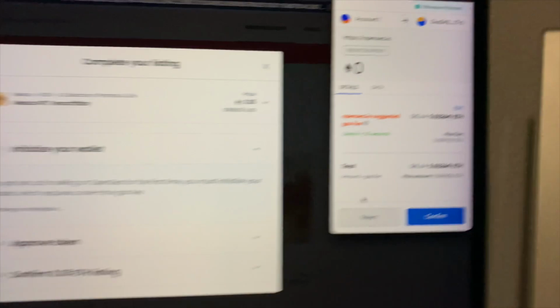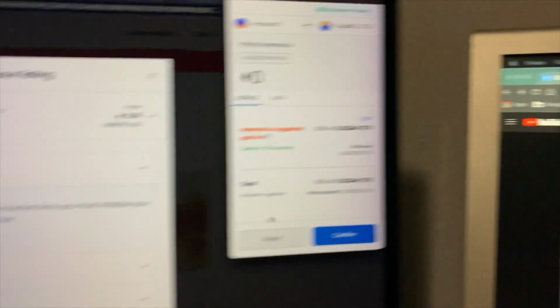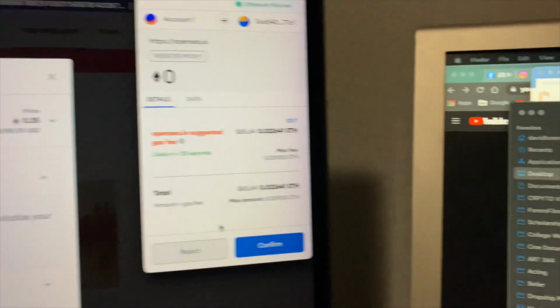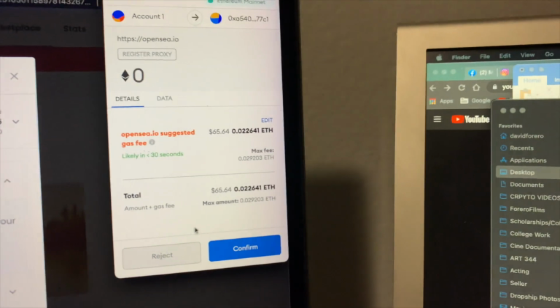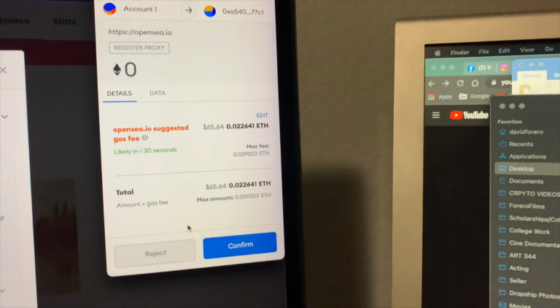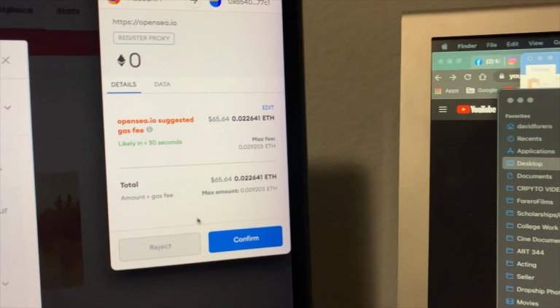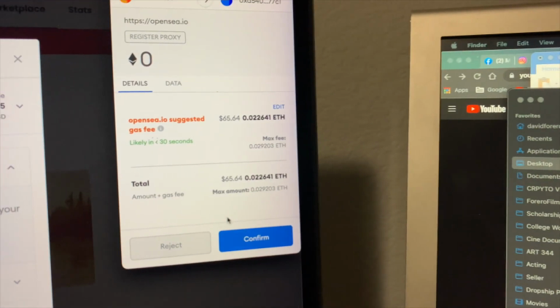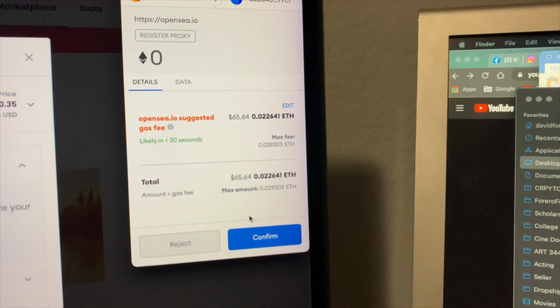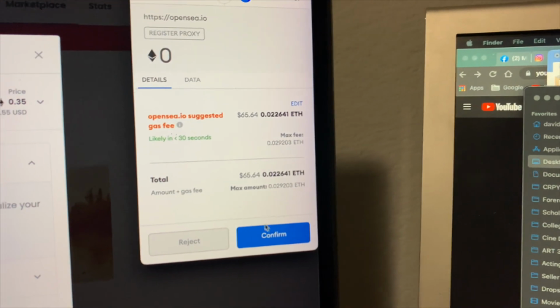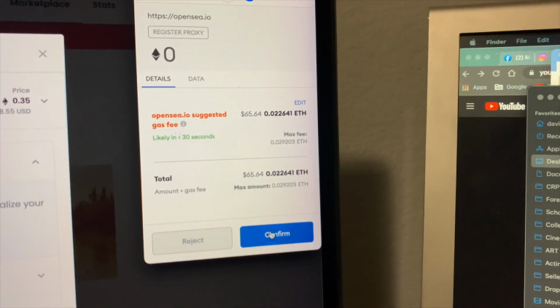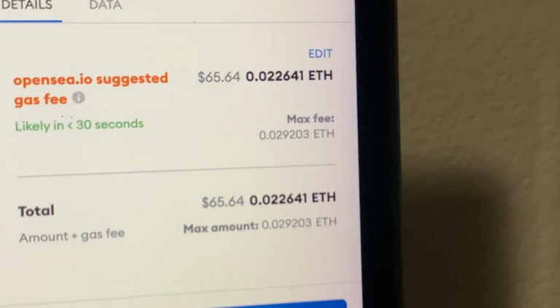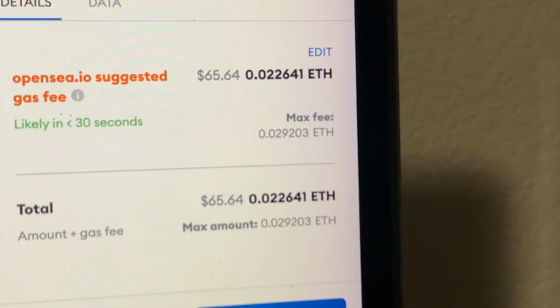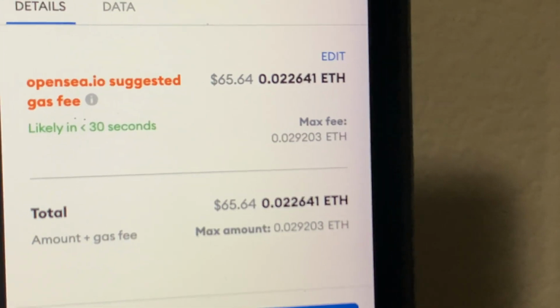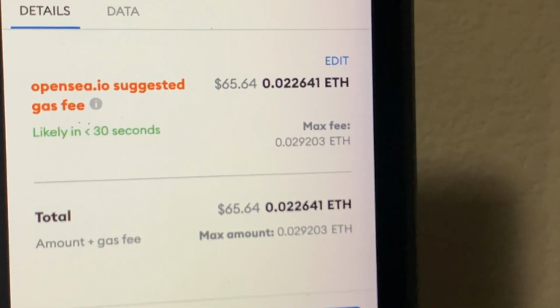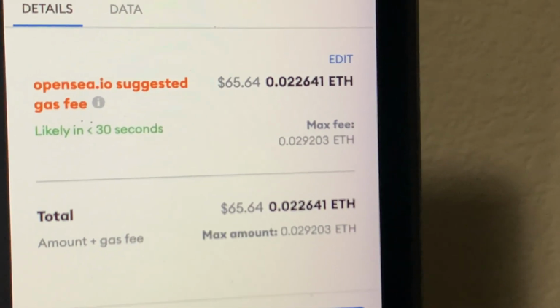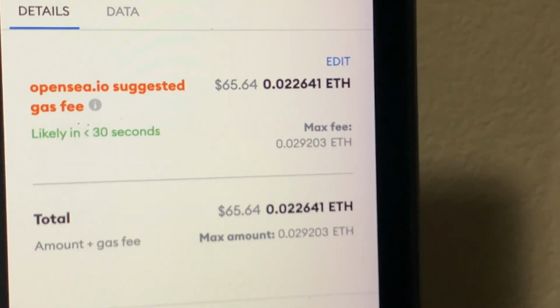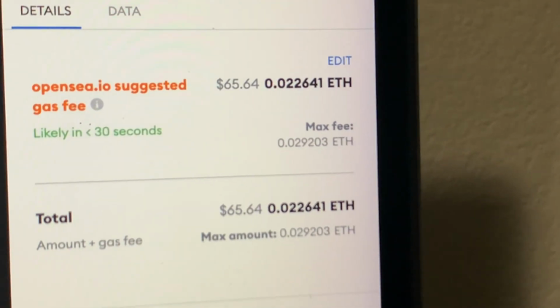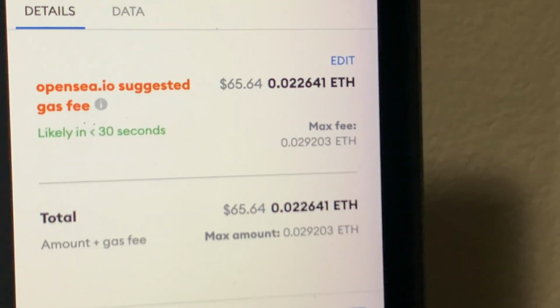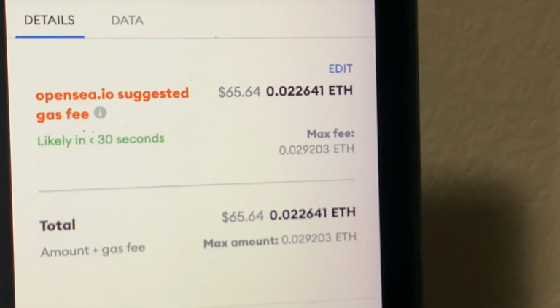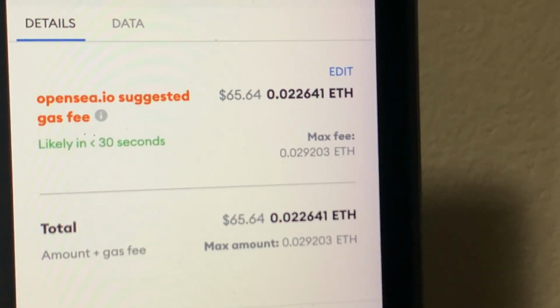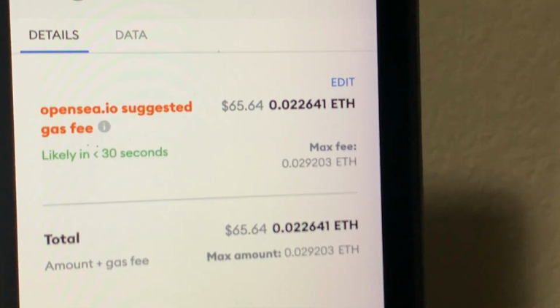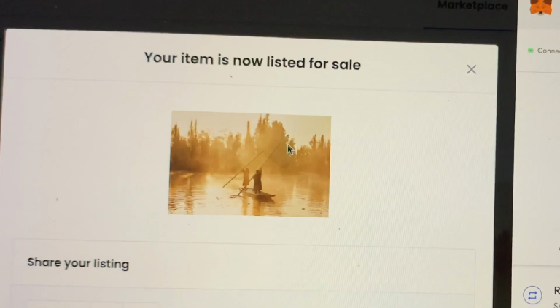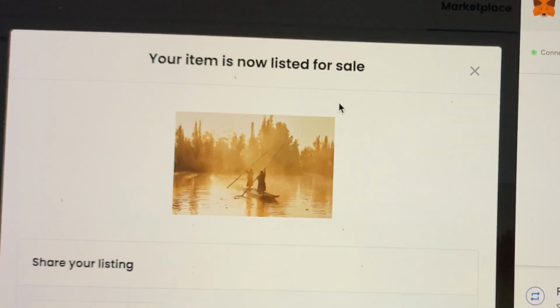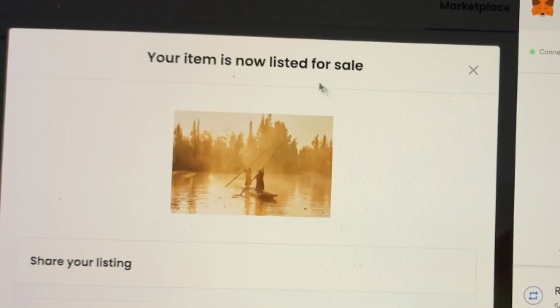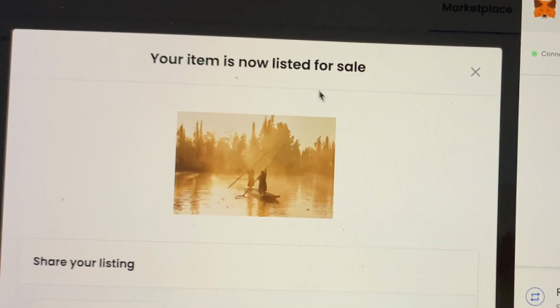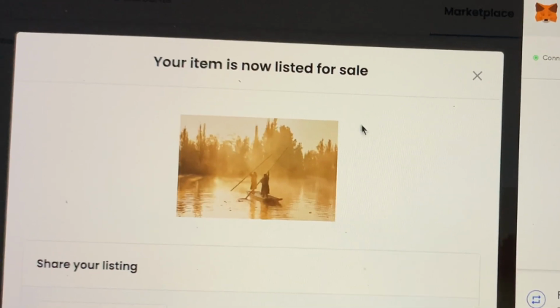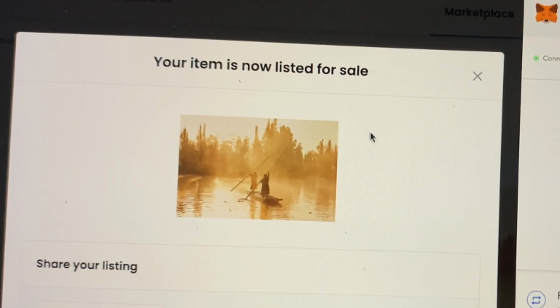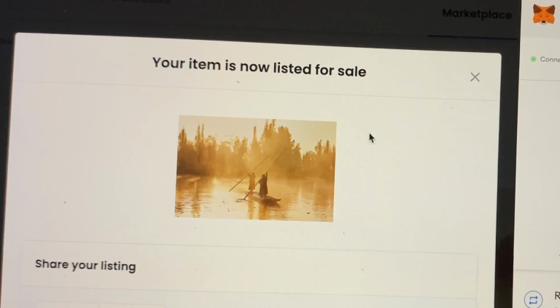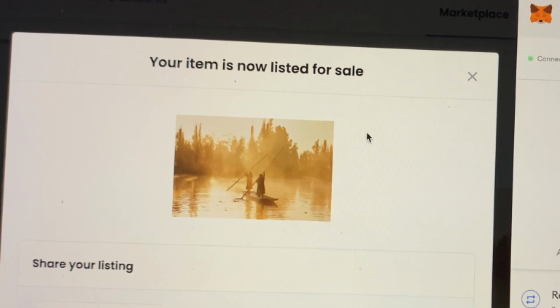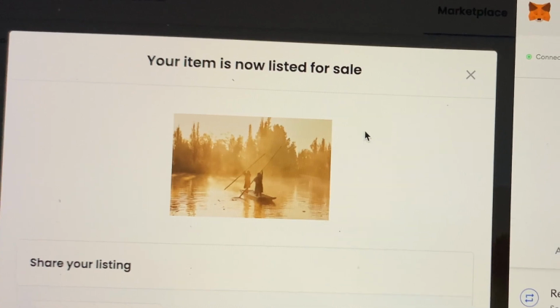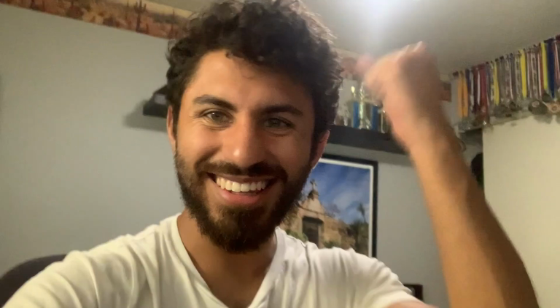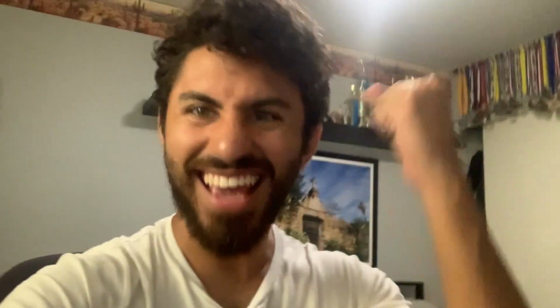Oh my god, $65. I think this is going to be the best price I can get. Now listed up for sale. Let's go.